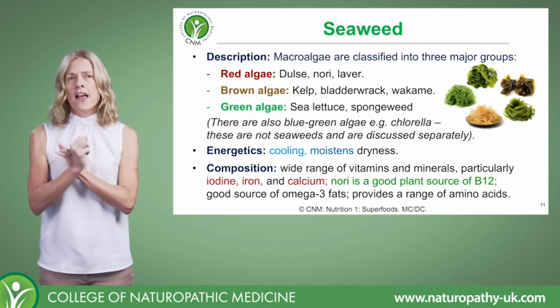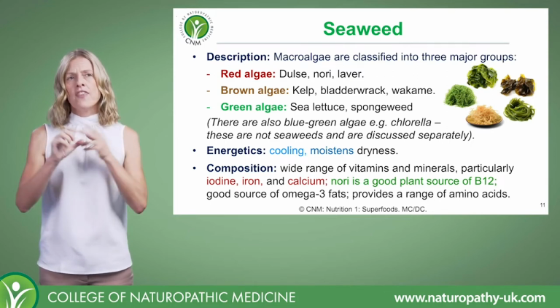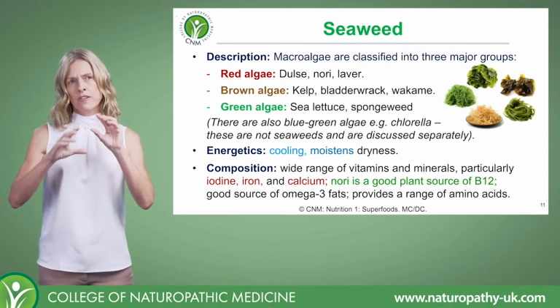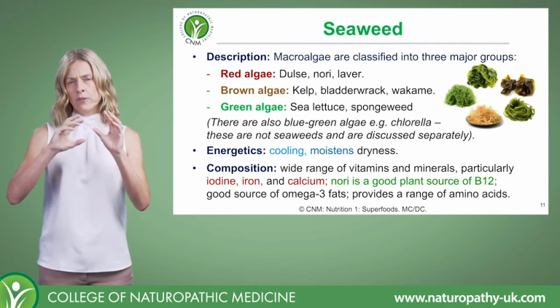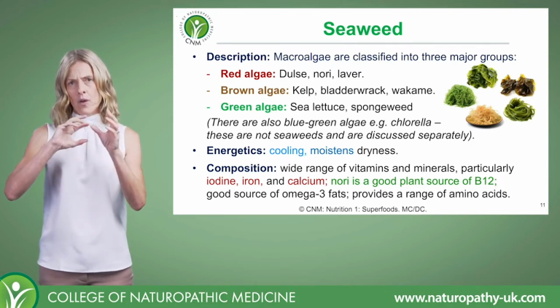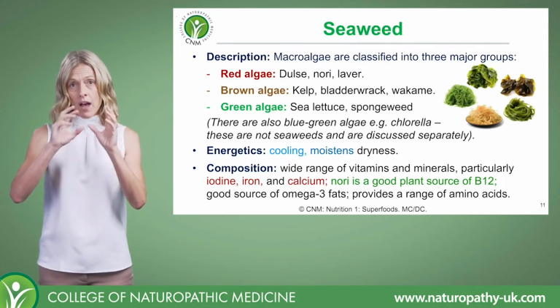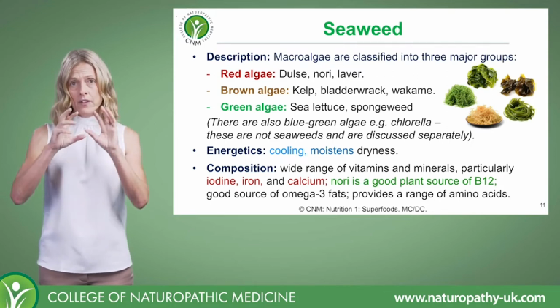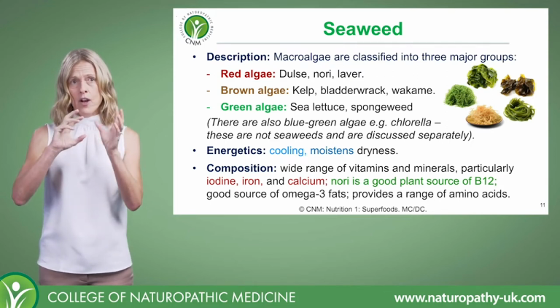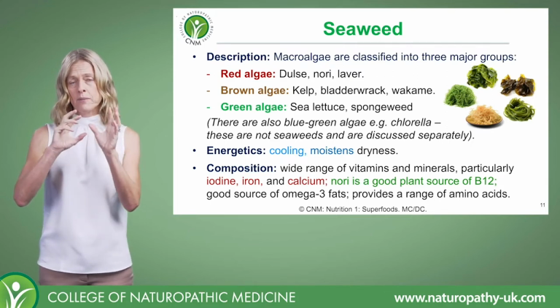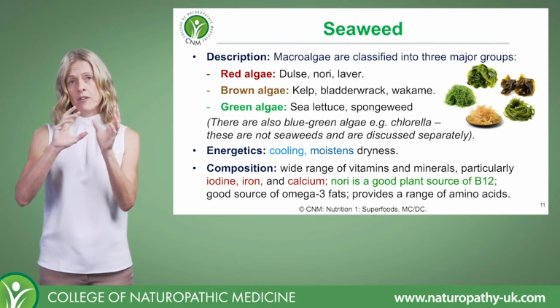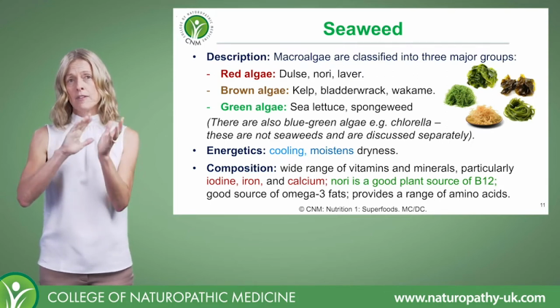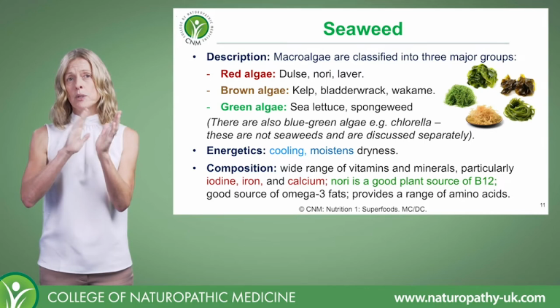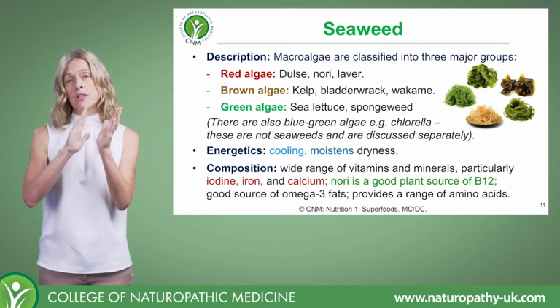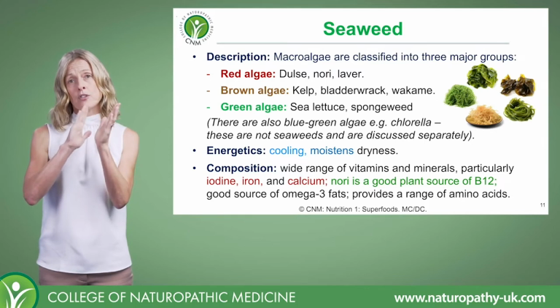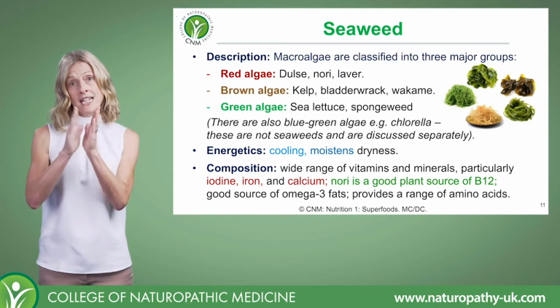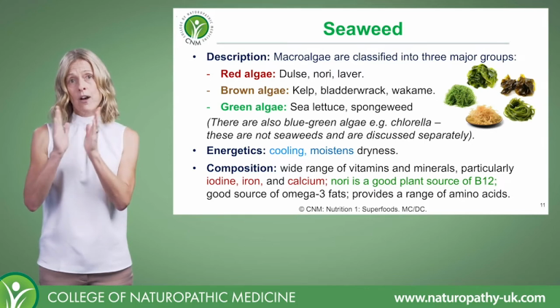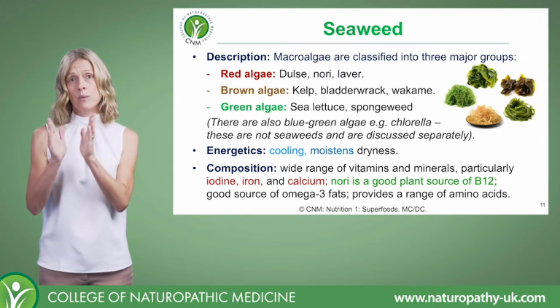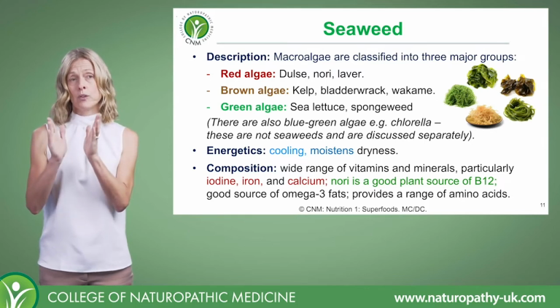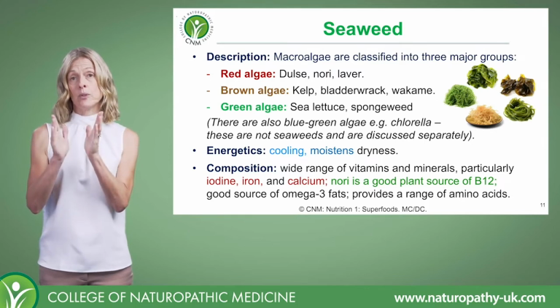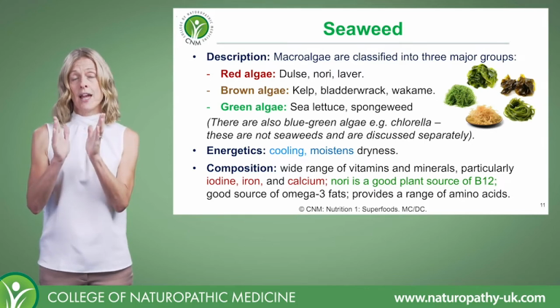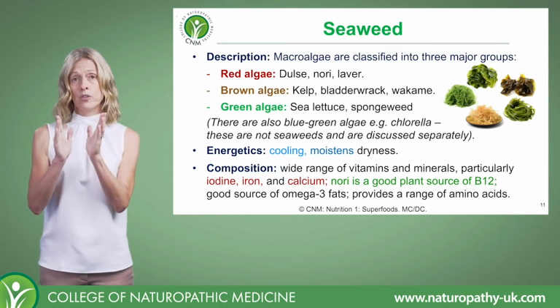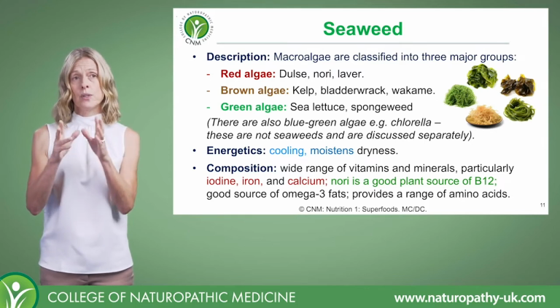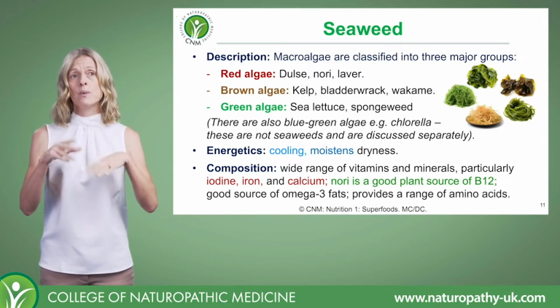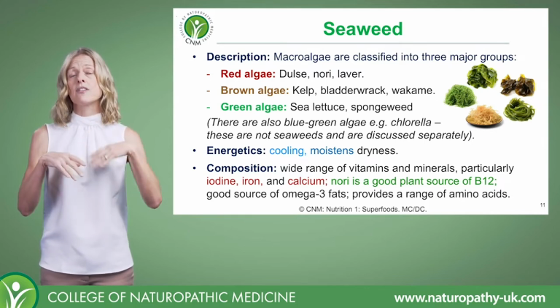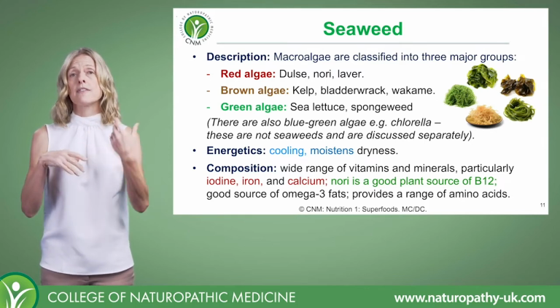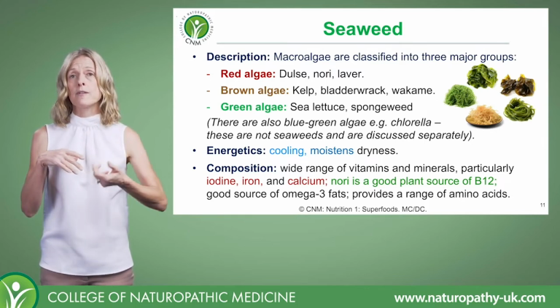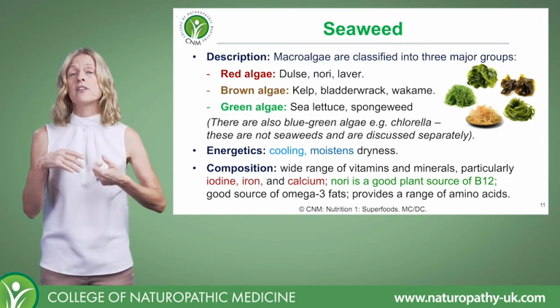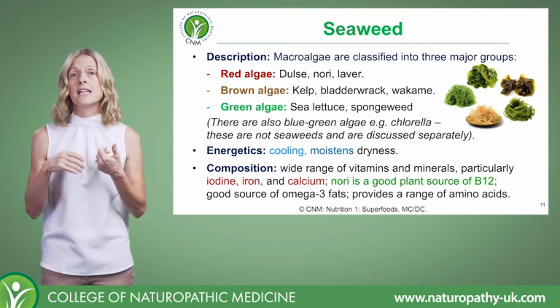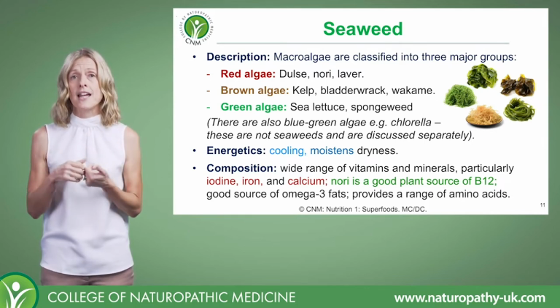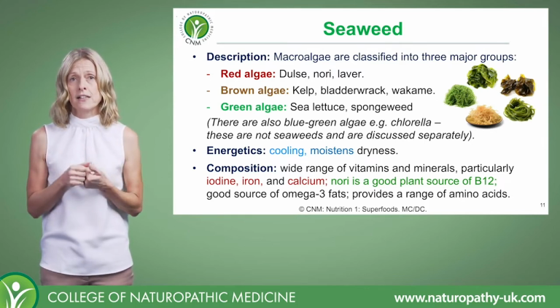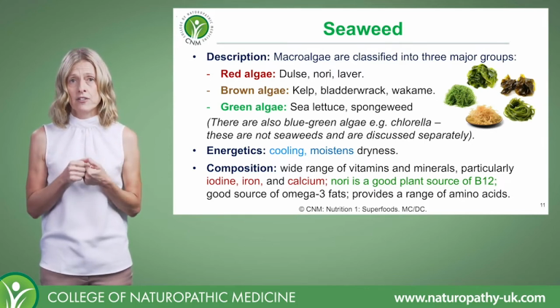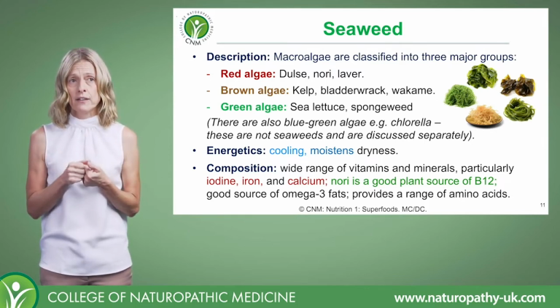Then there are also other types. There's the blue-green algae, which we'll look at shortly — that's the spirulina and chlorella.